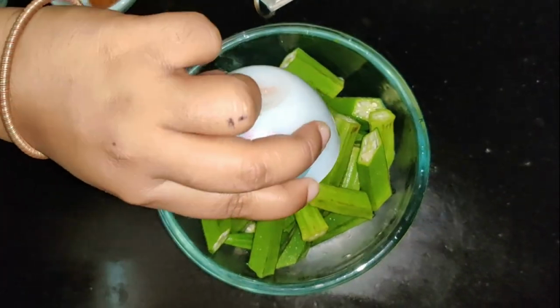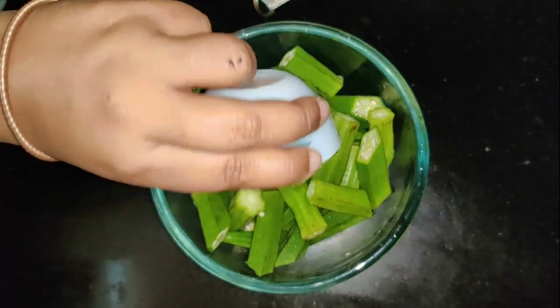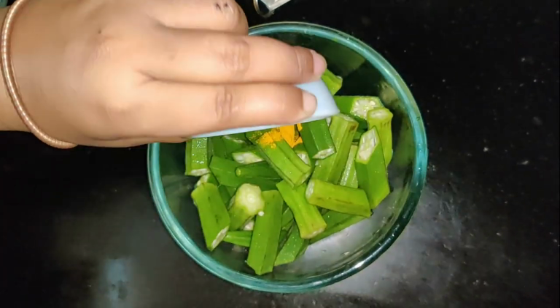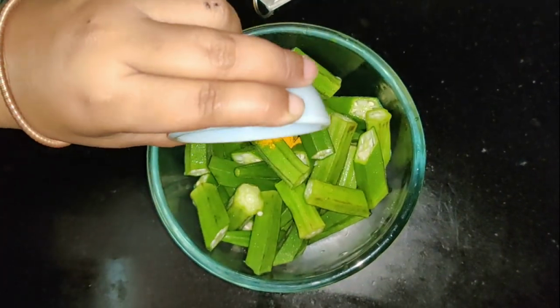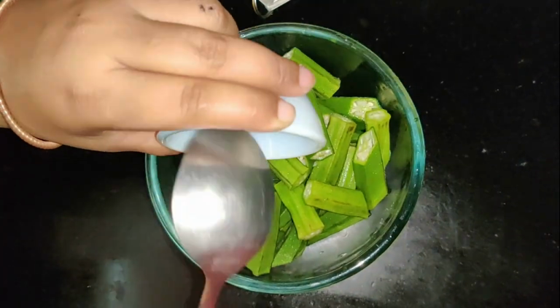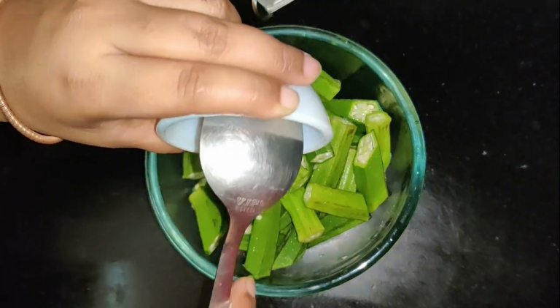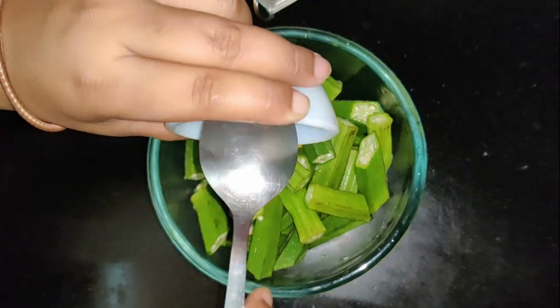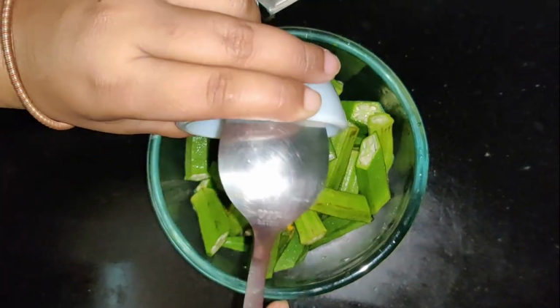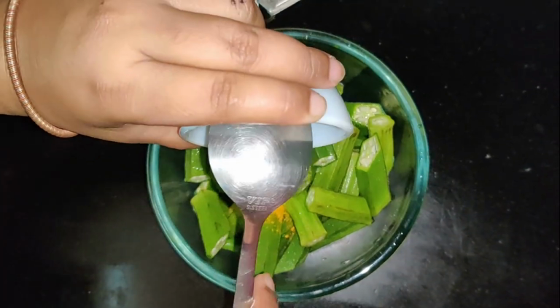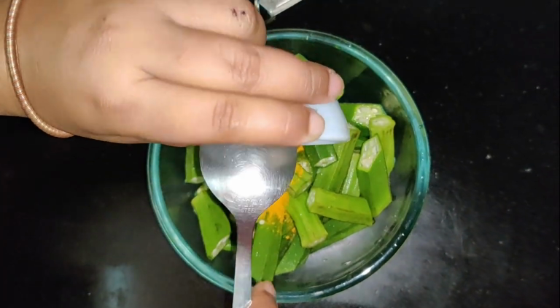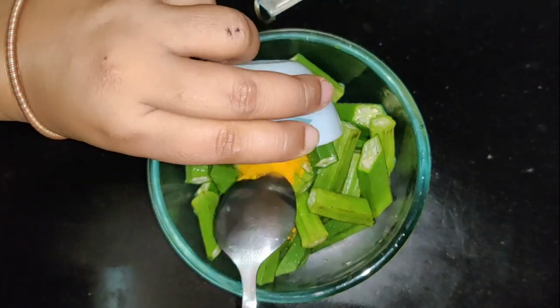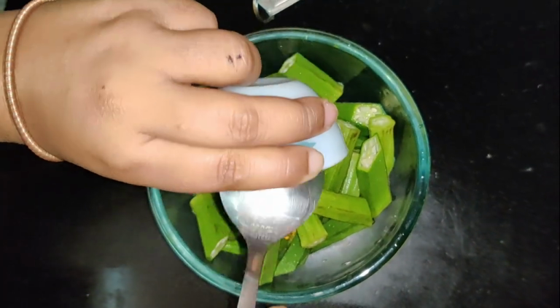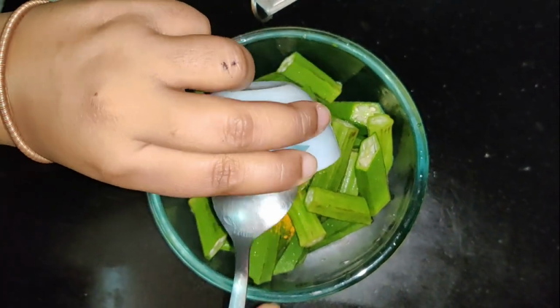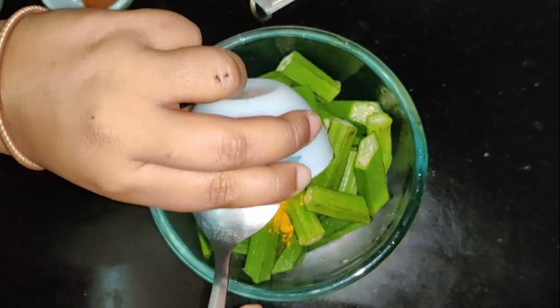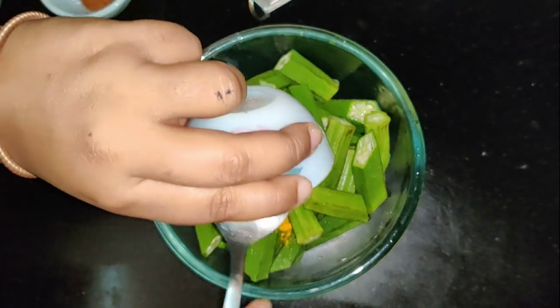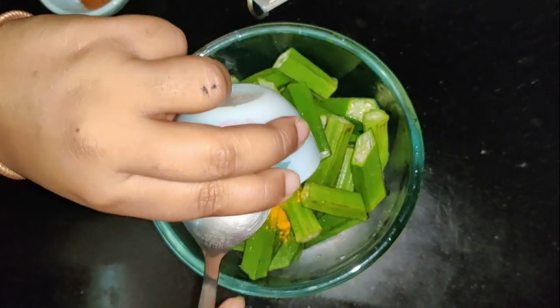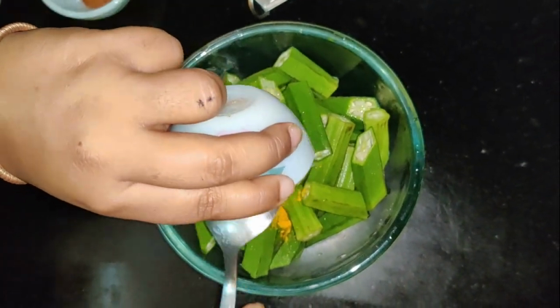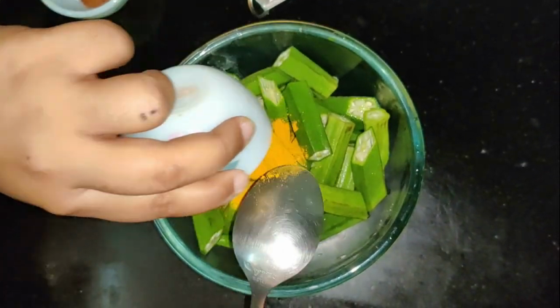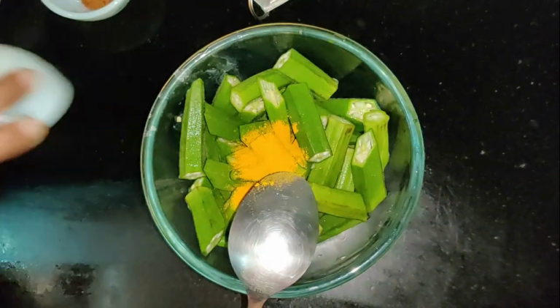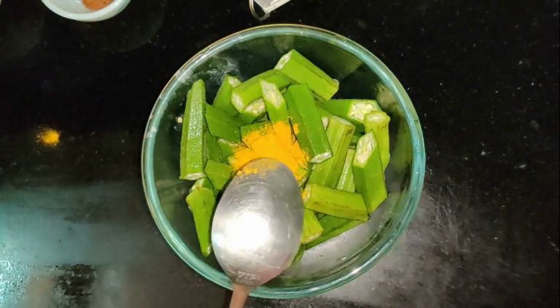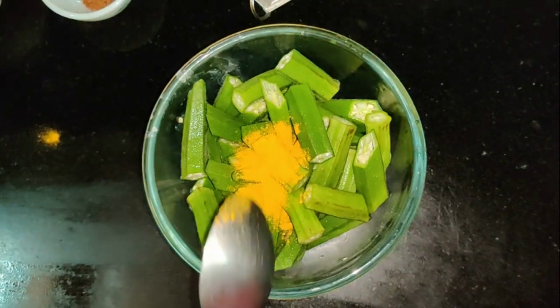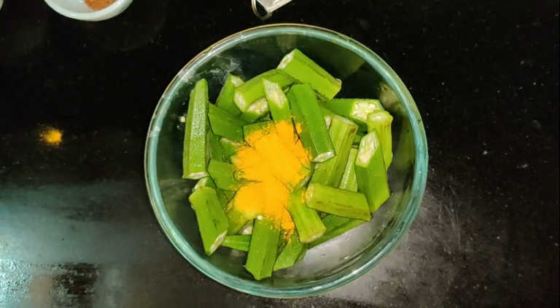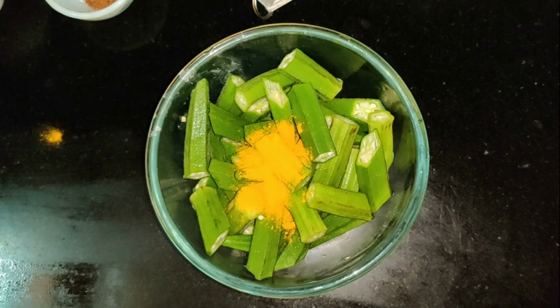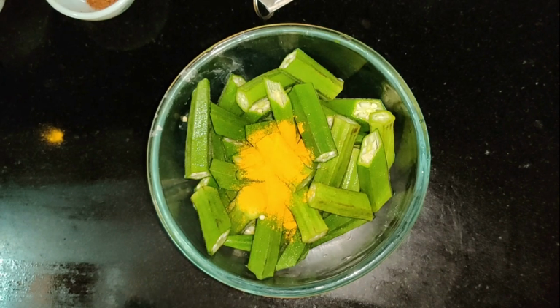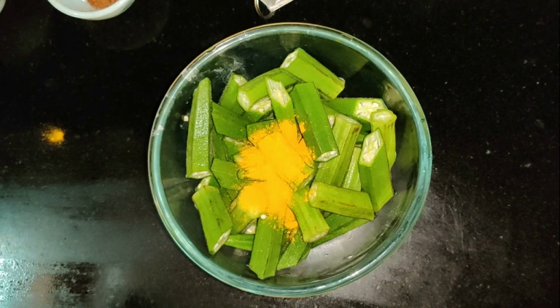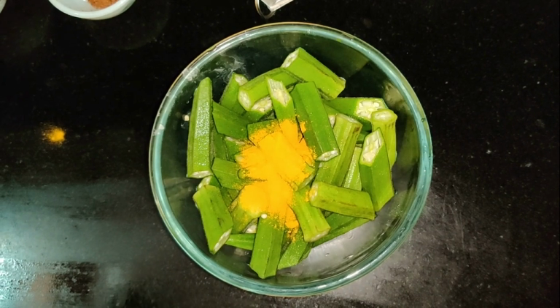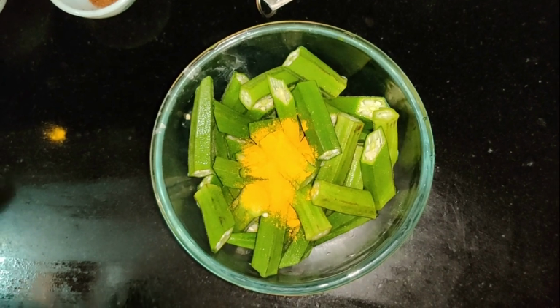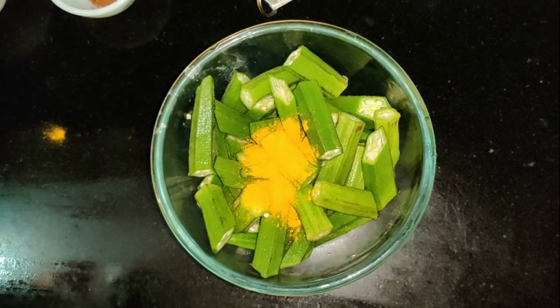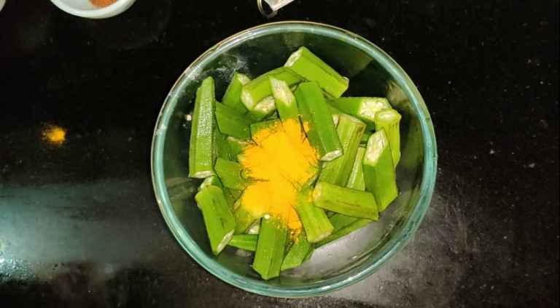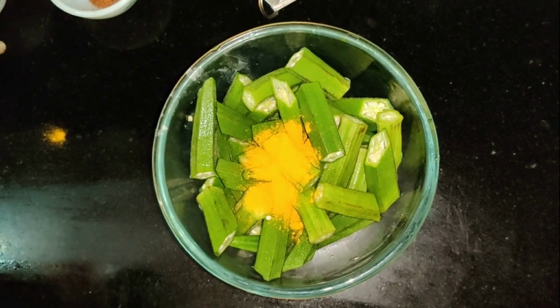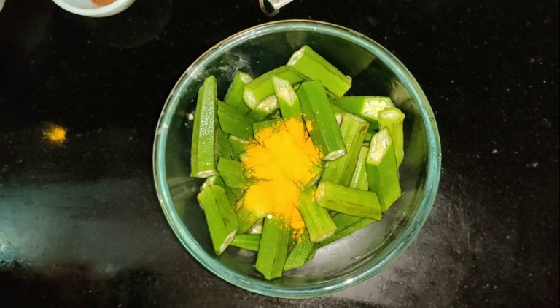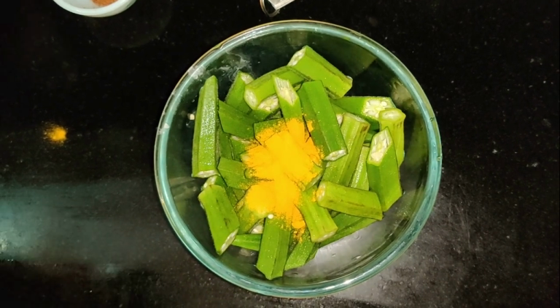Here is the dish. We have got to cook the oven. We have got some dish.